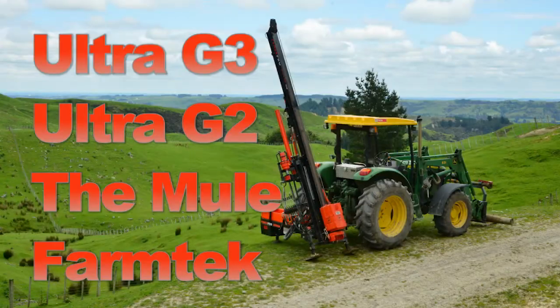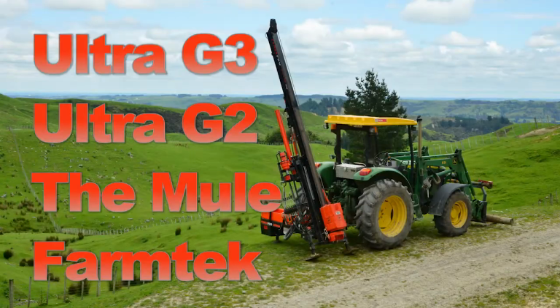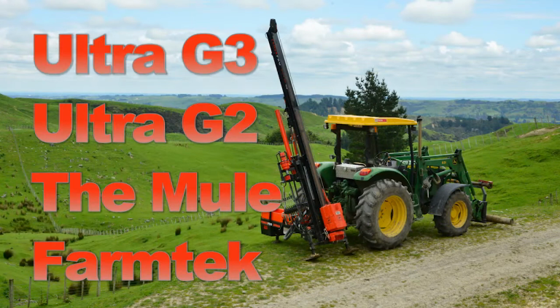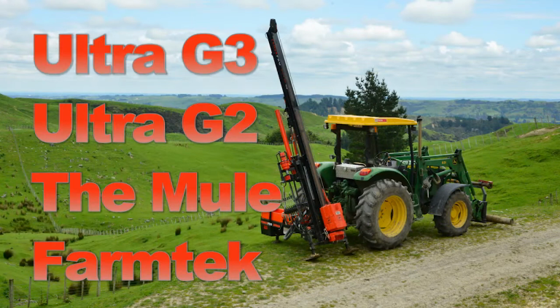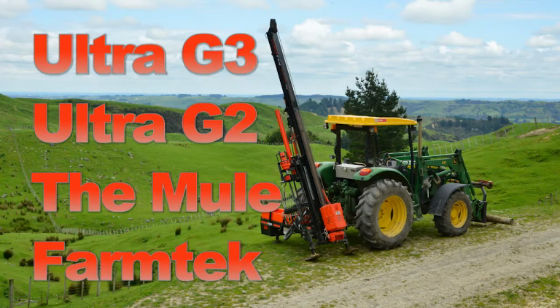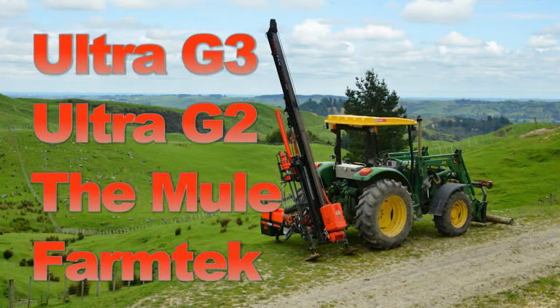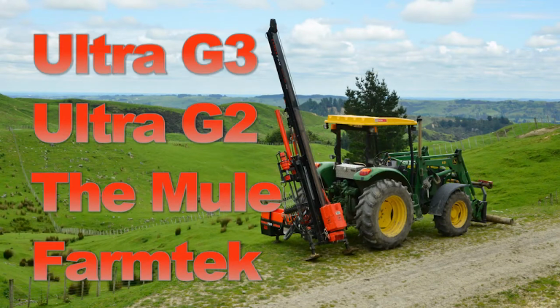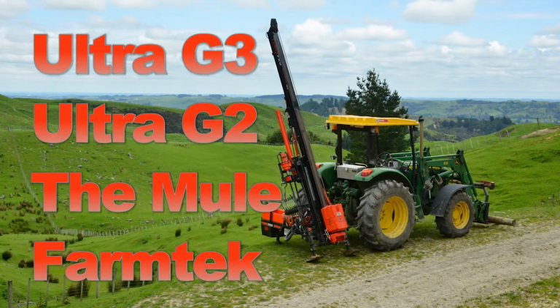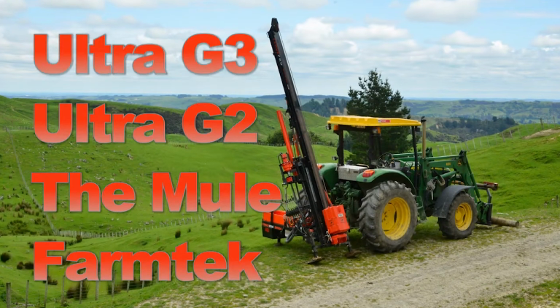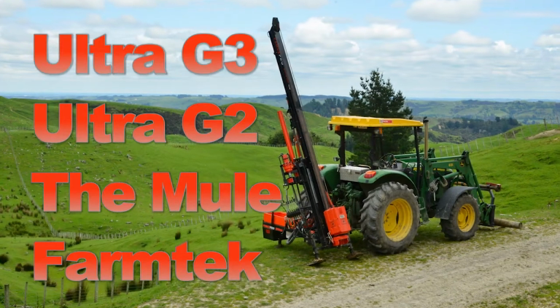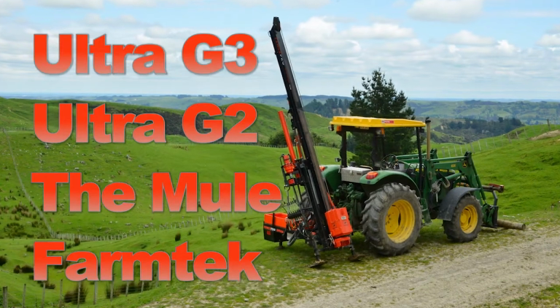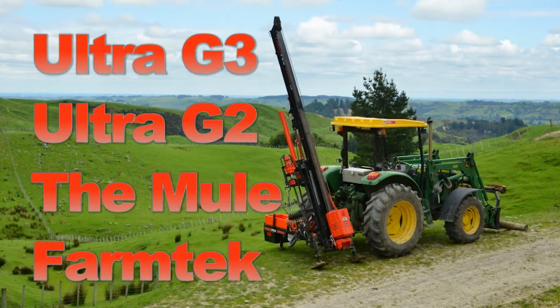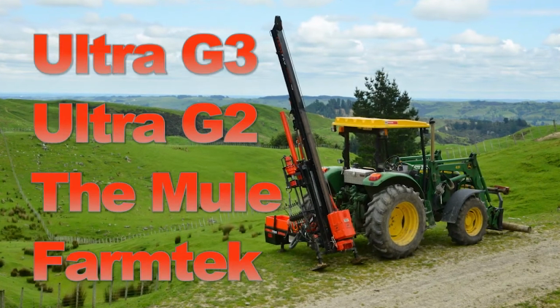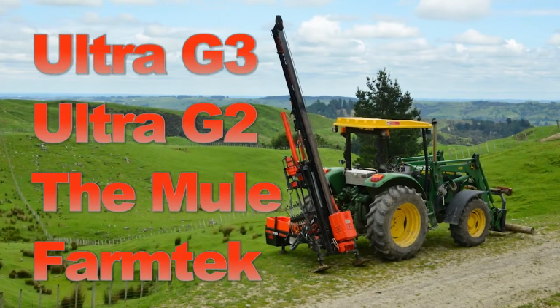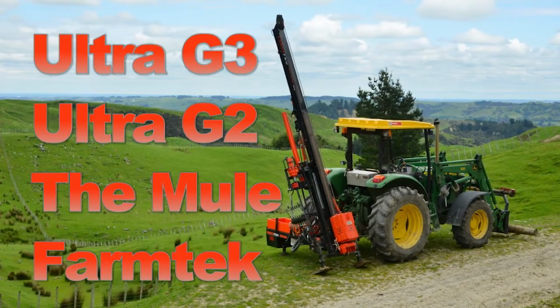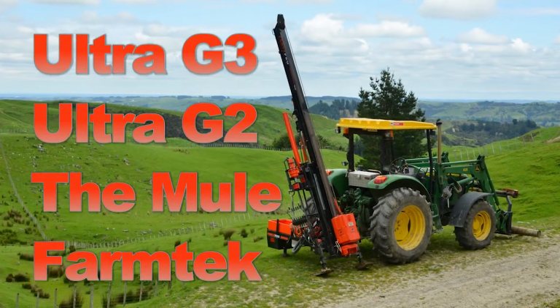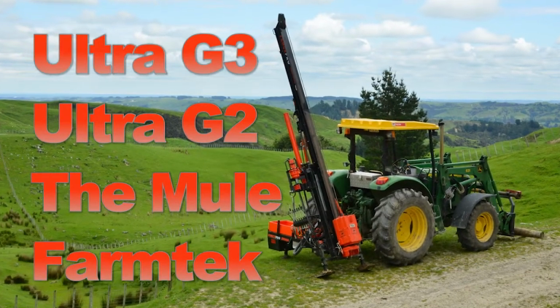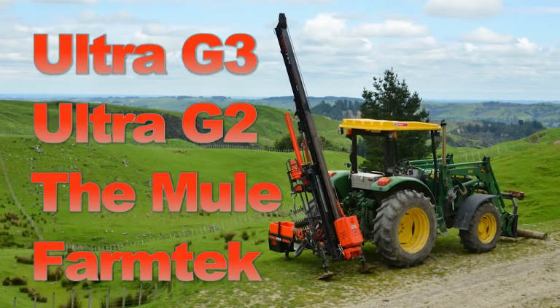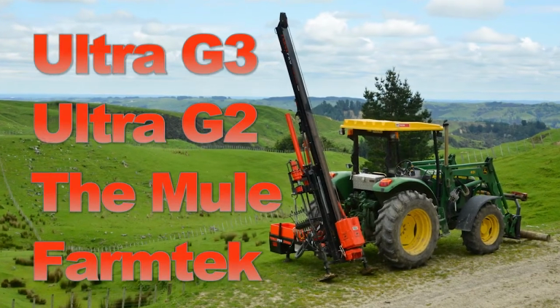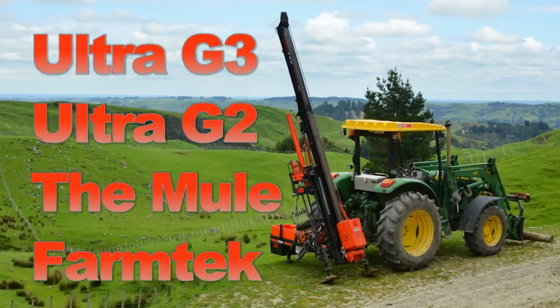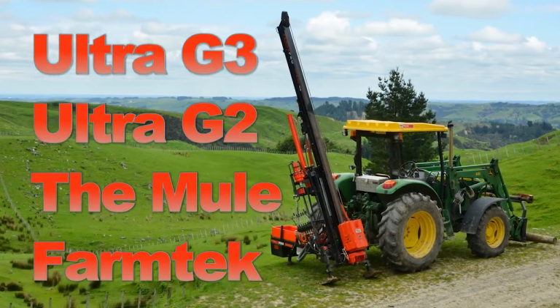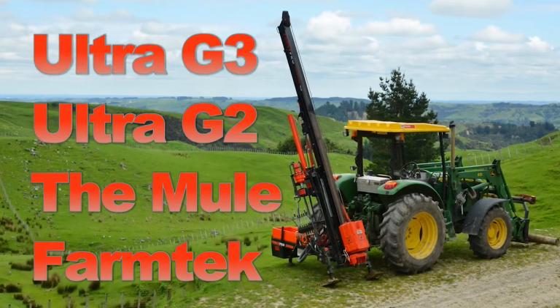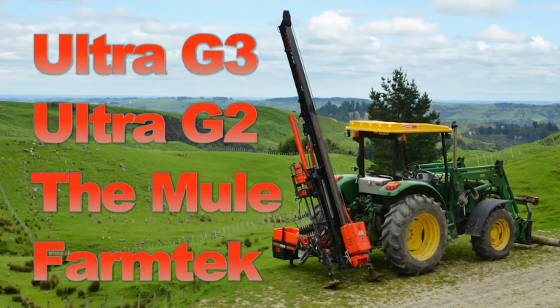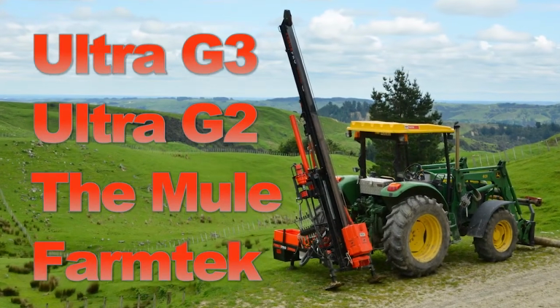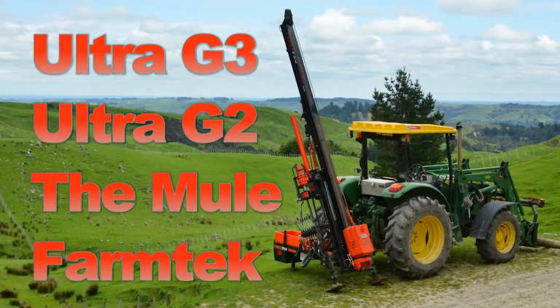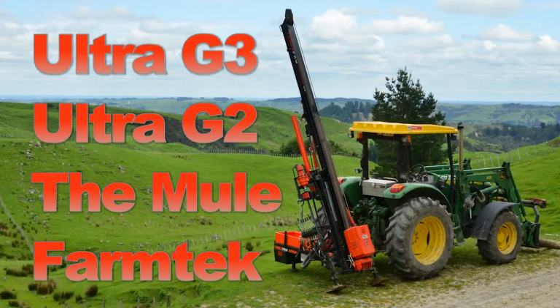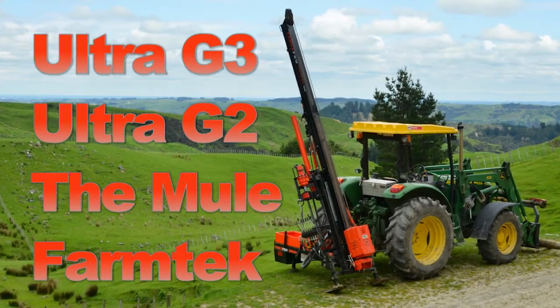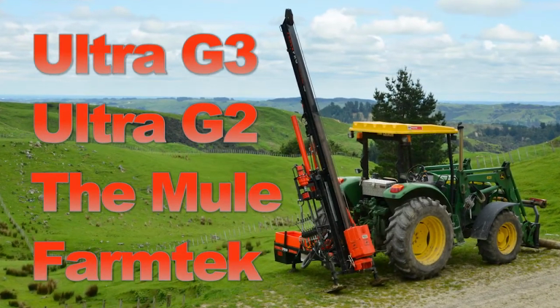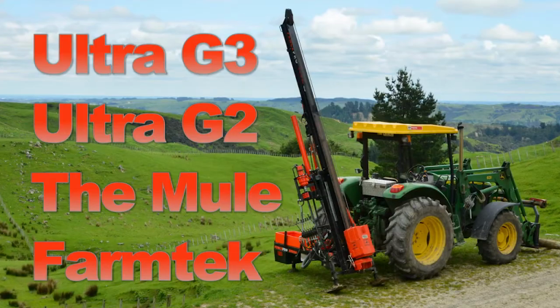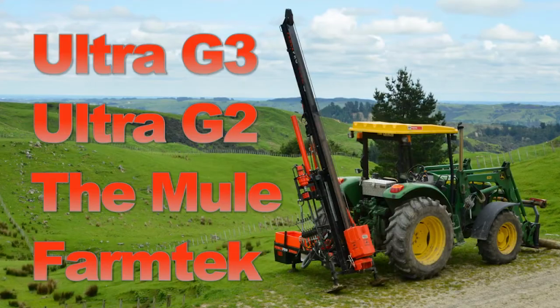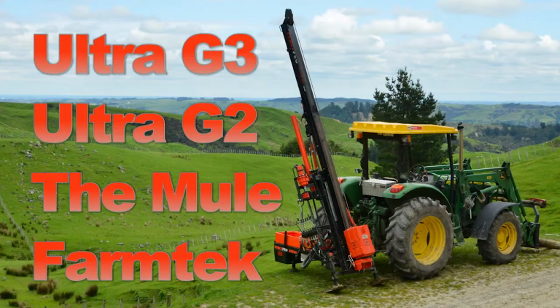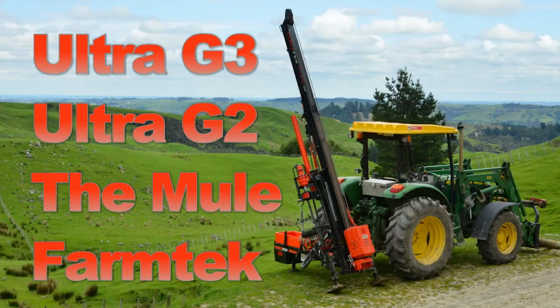FencePro, your leaders in professional post driver innovation. Advancing agriculture.